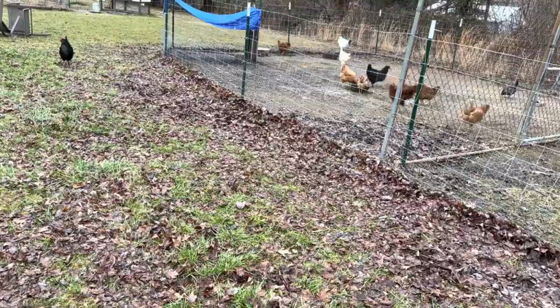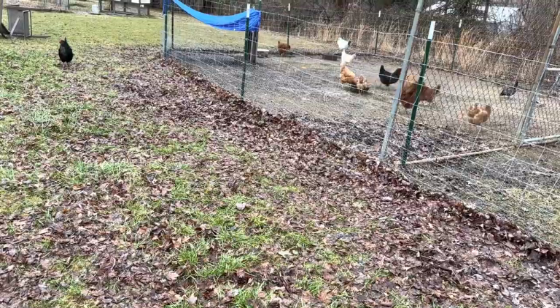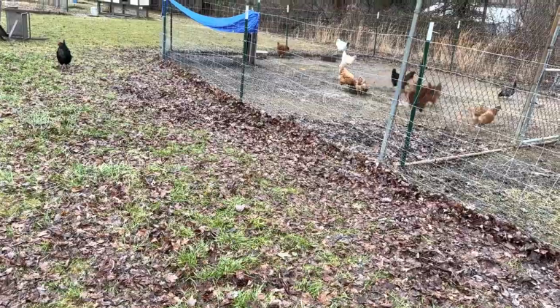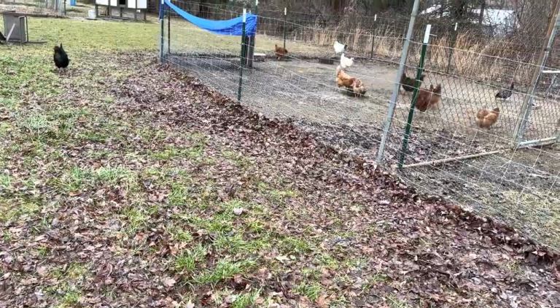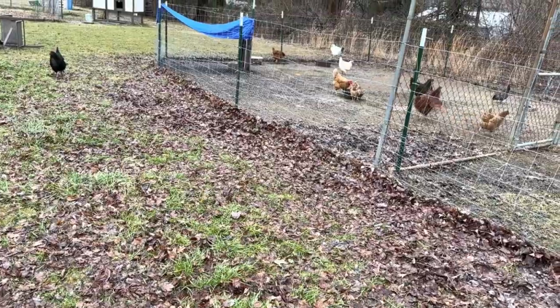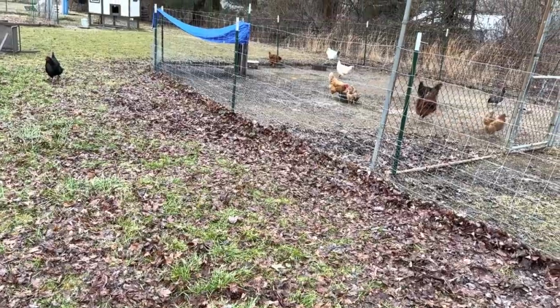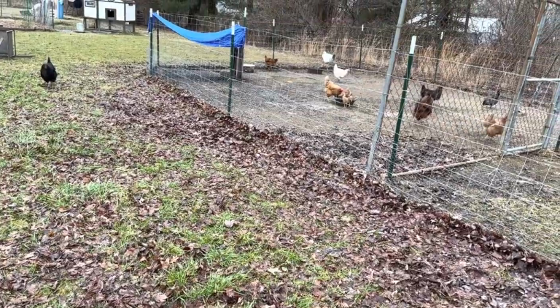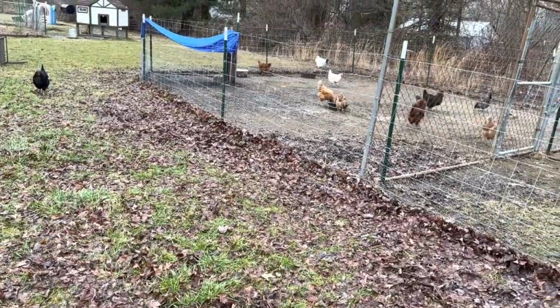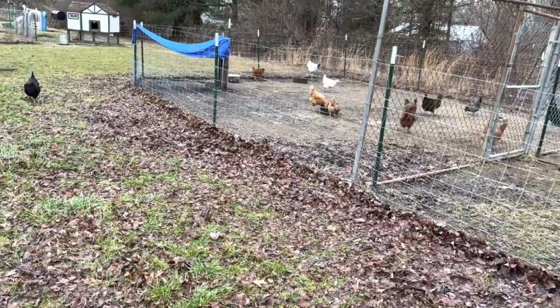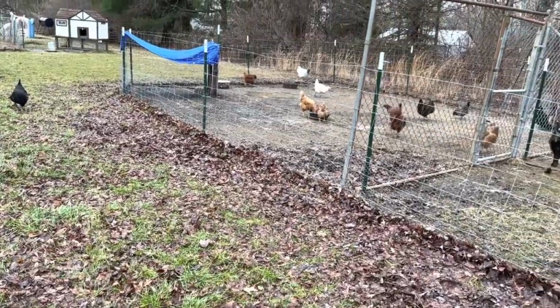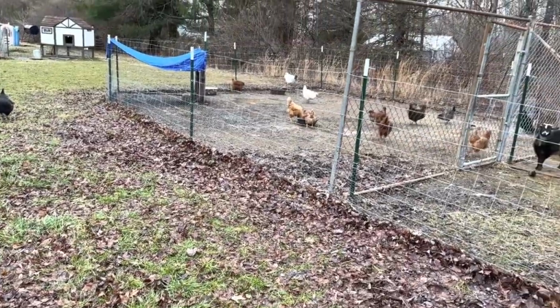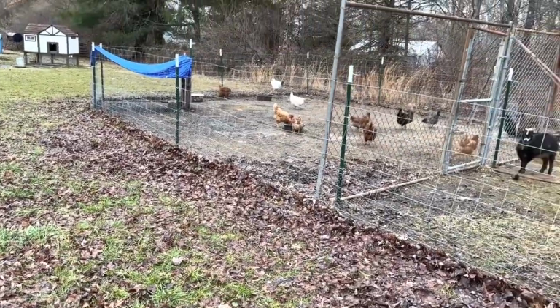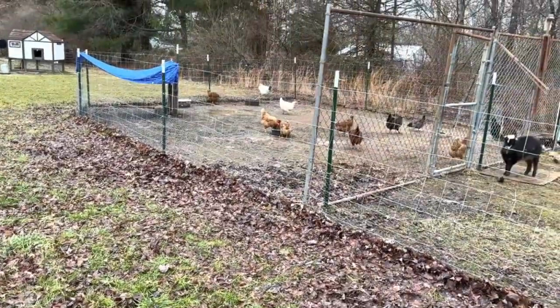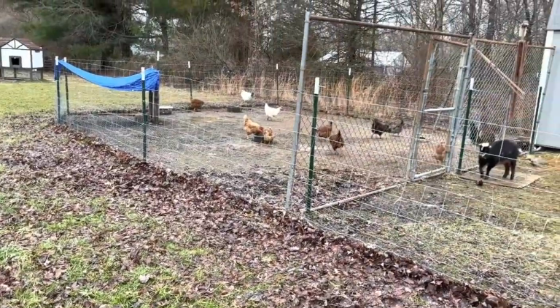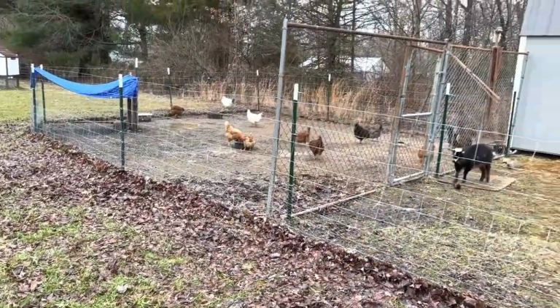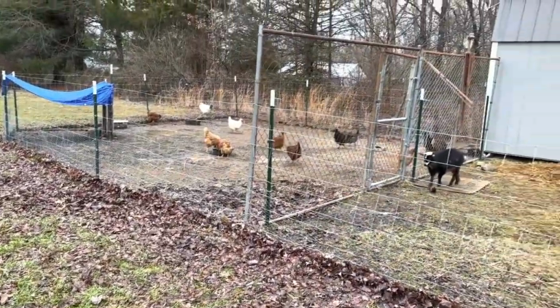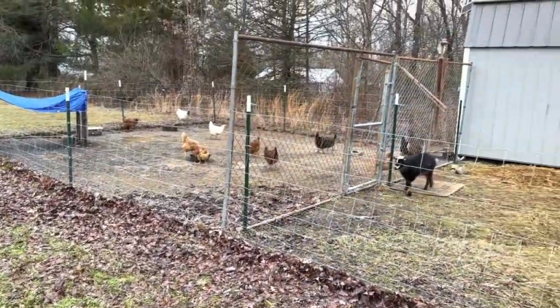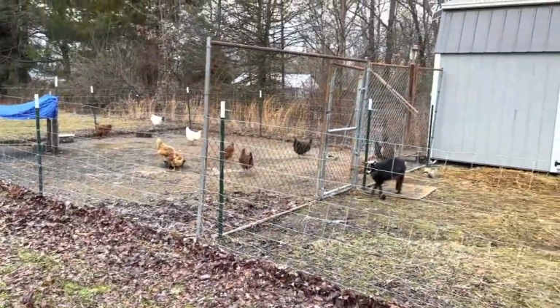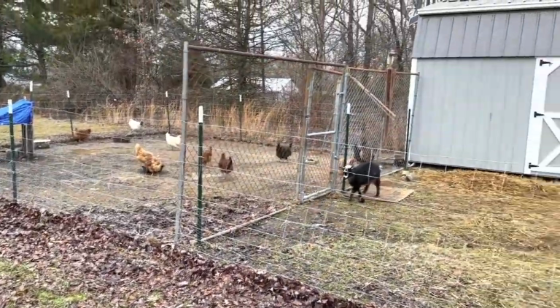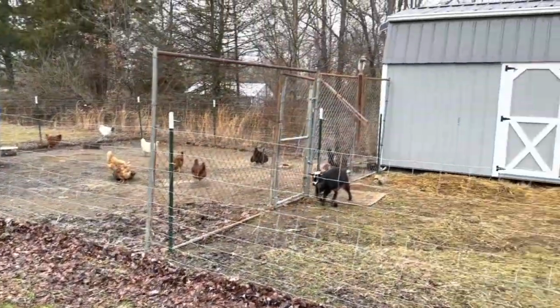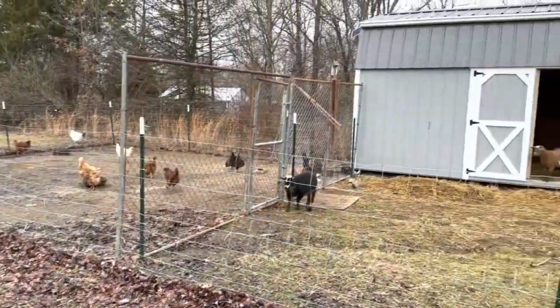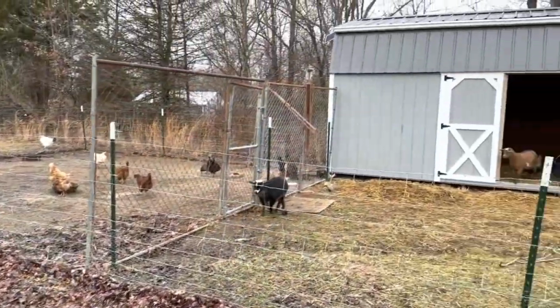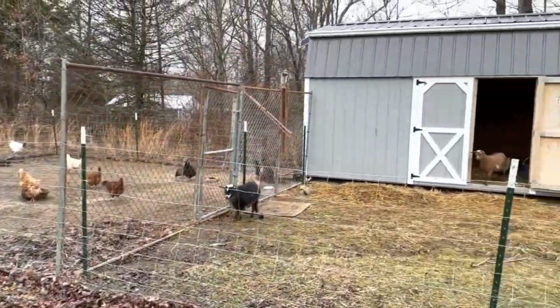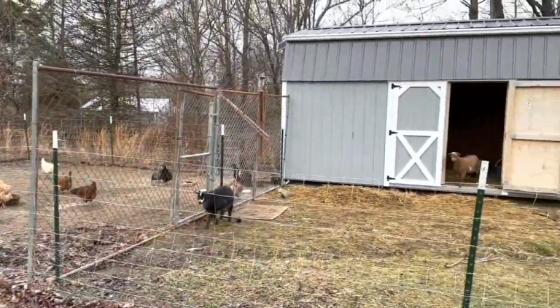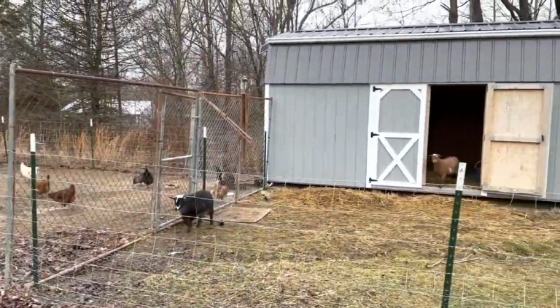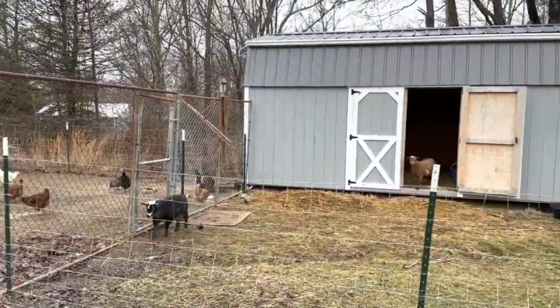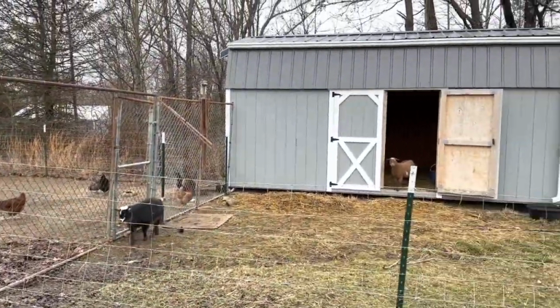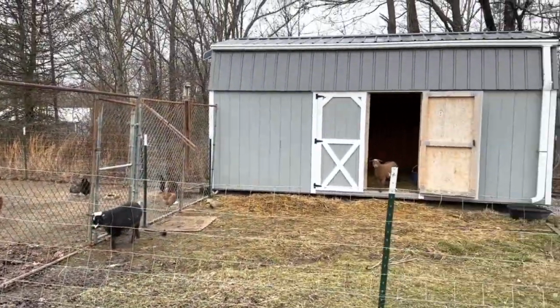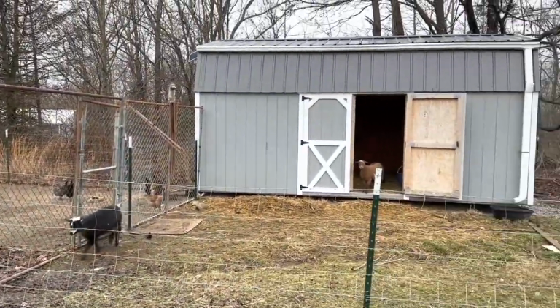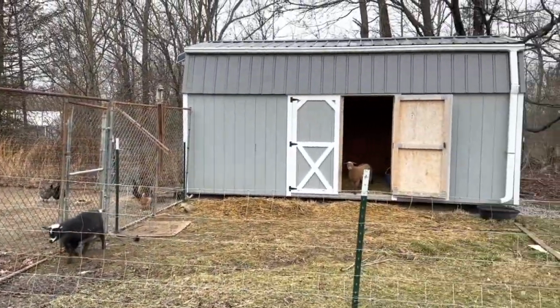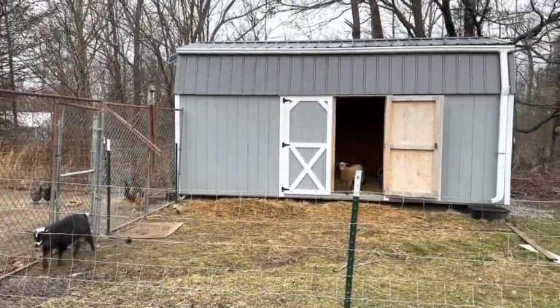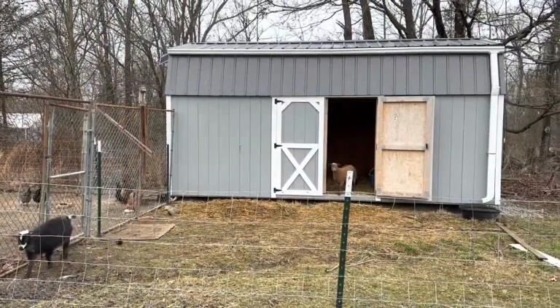On today's episode of This Old Homestead, a hayloft ladder.